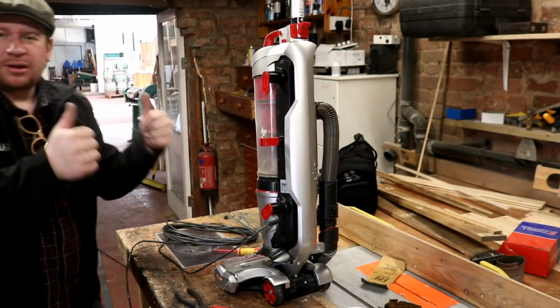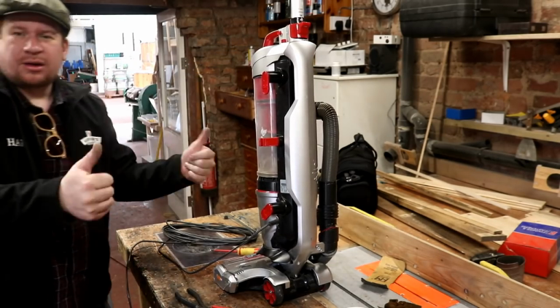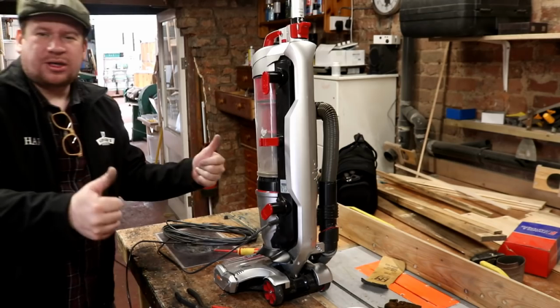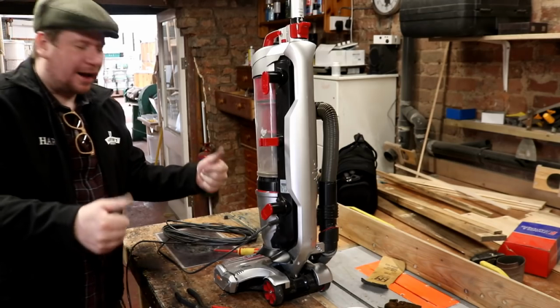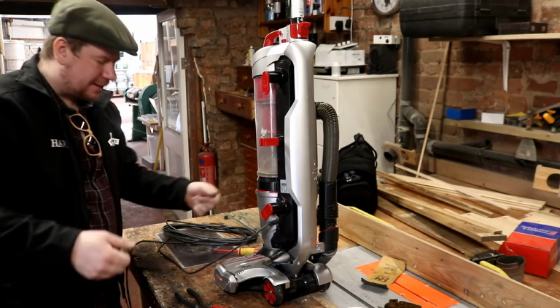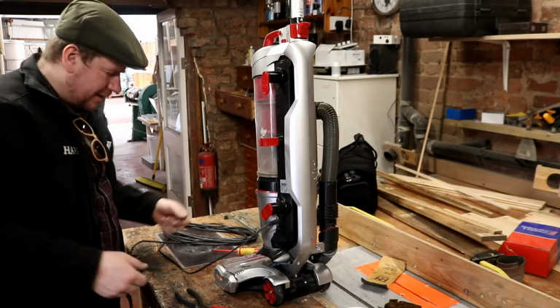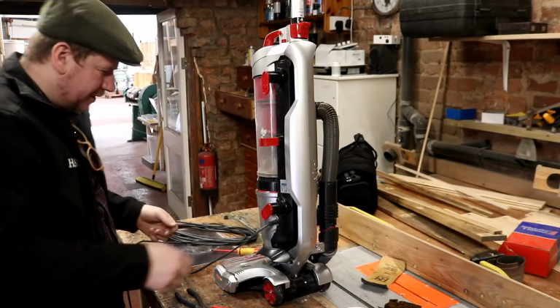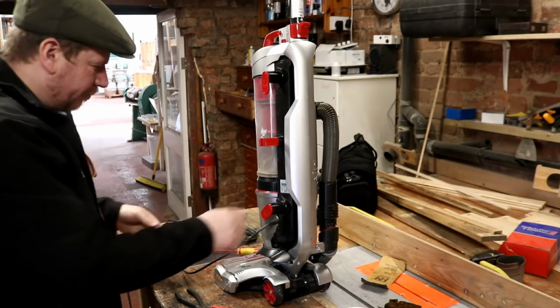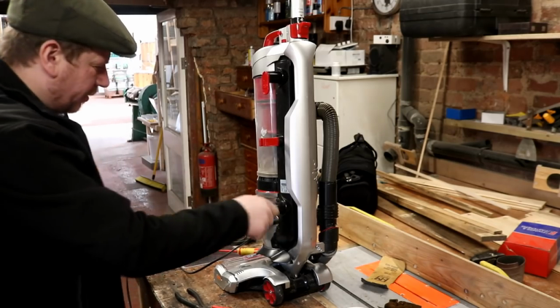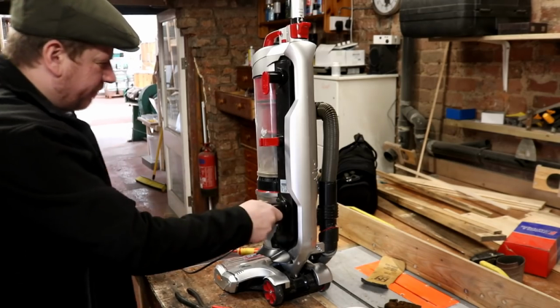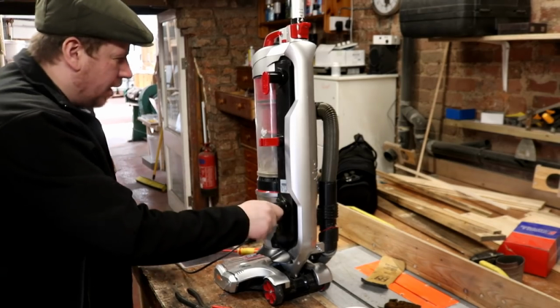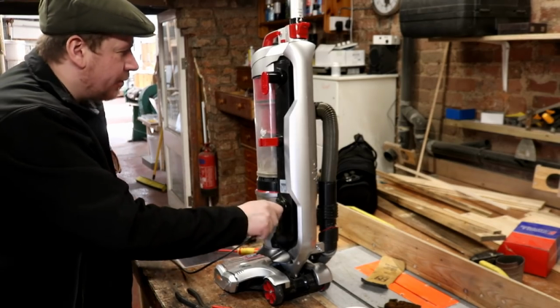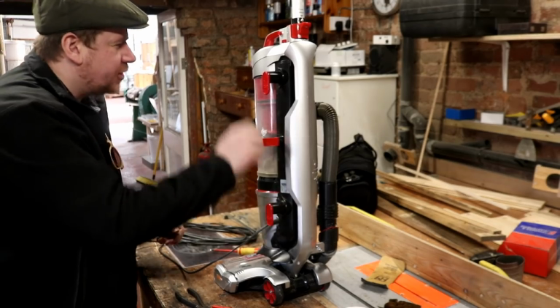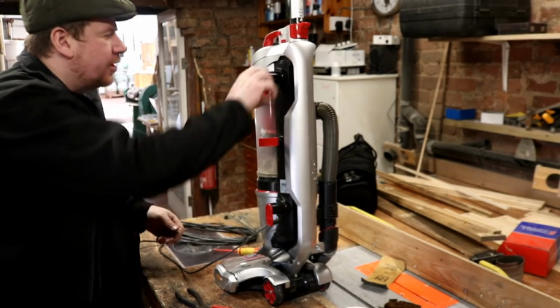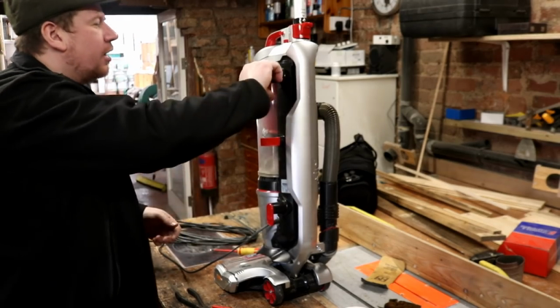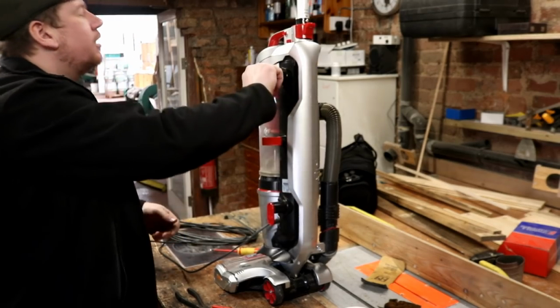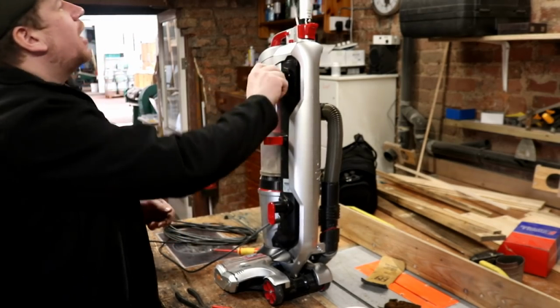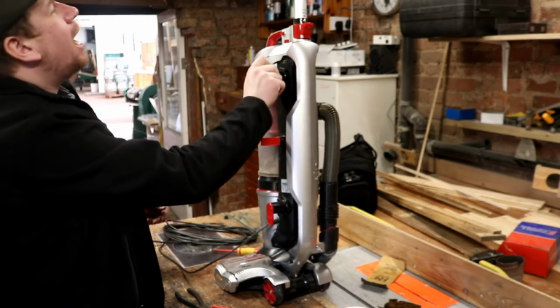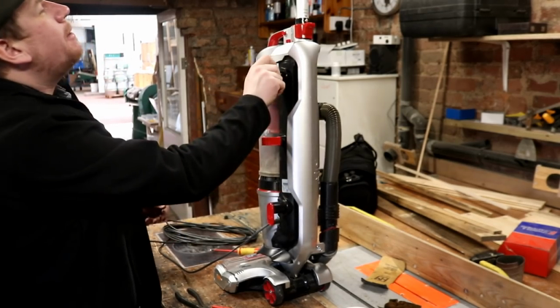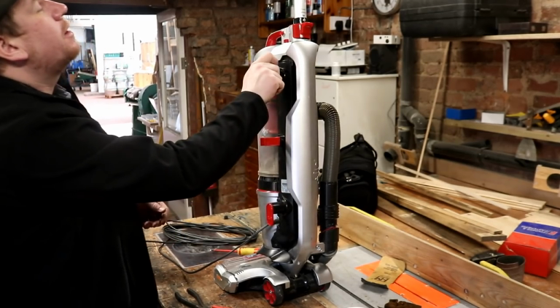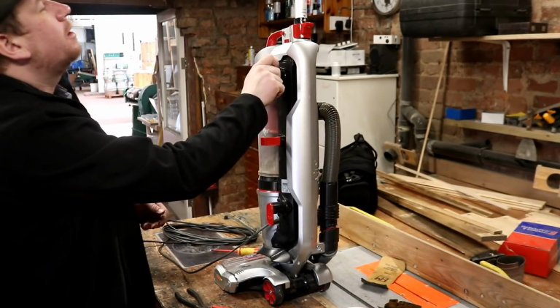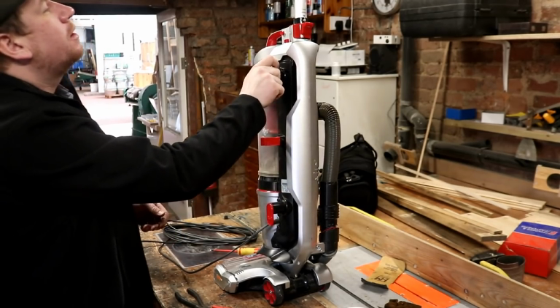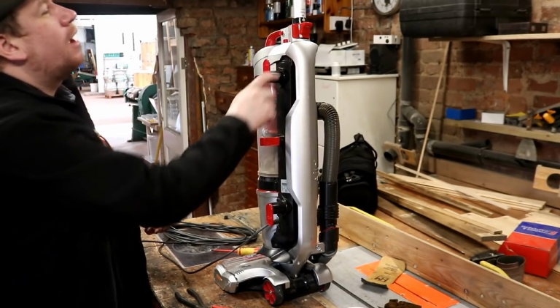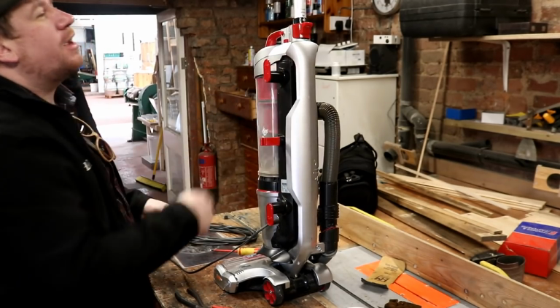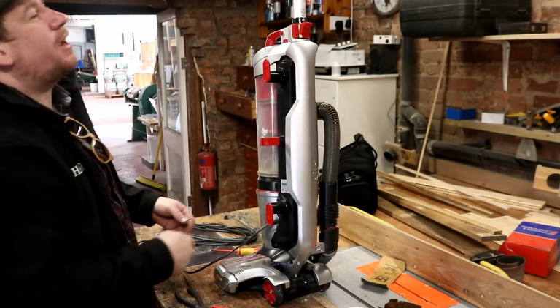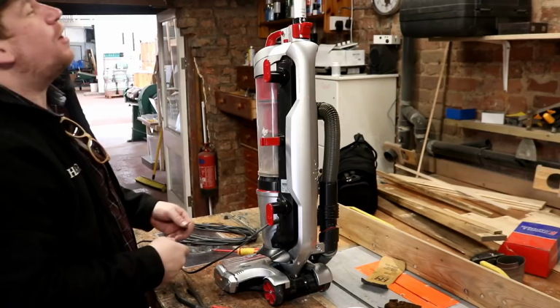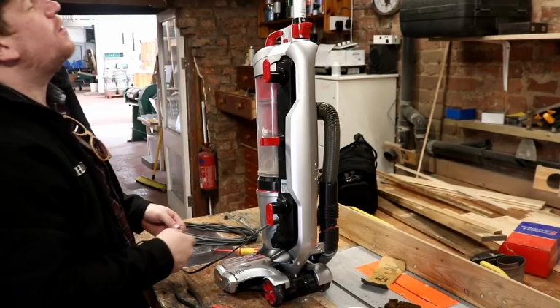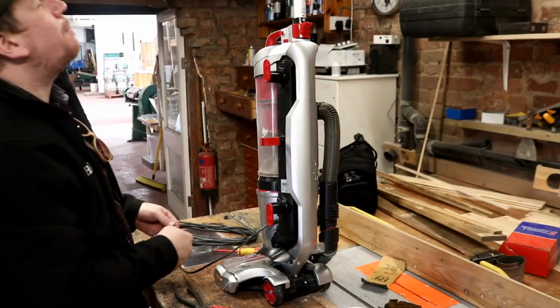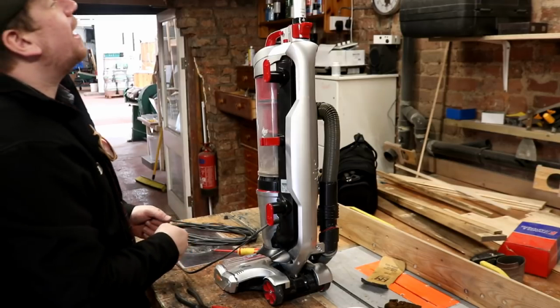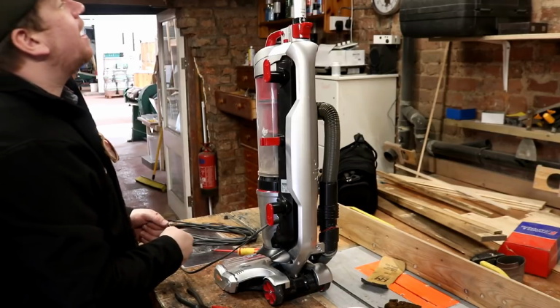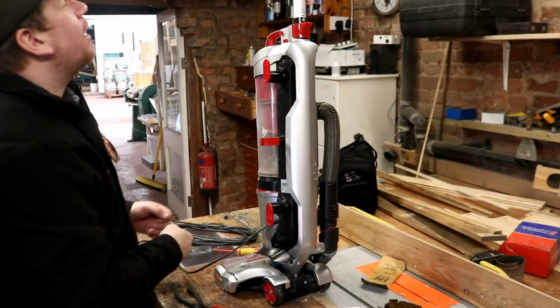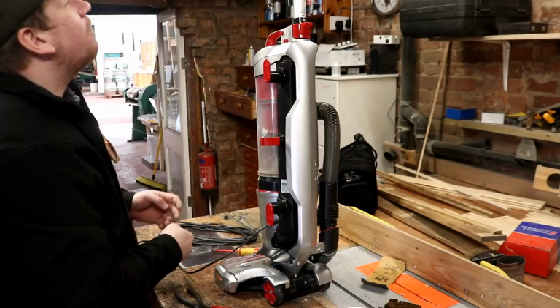Just like that — fully operational. You can hoover up again now, love.